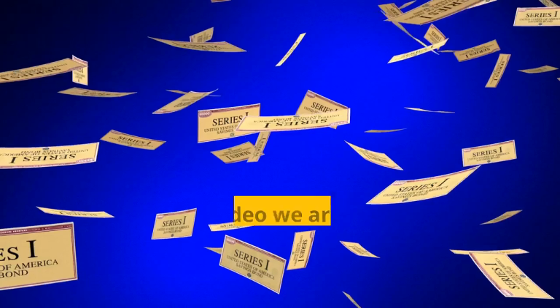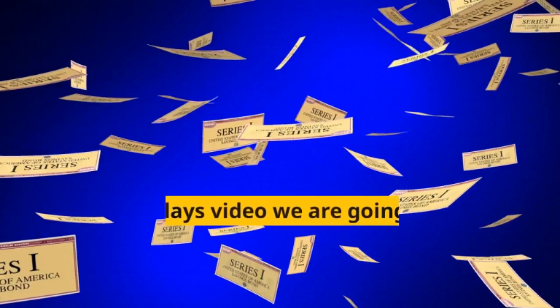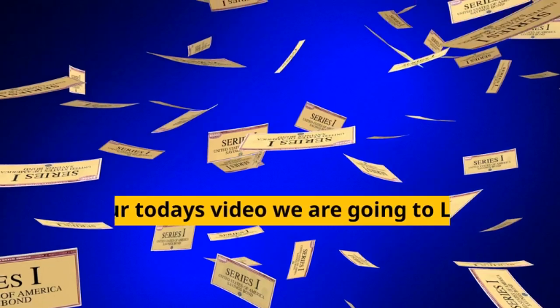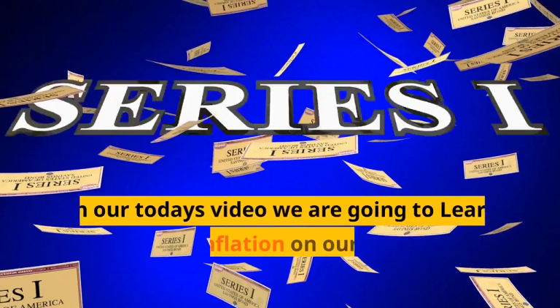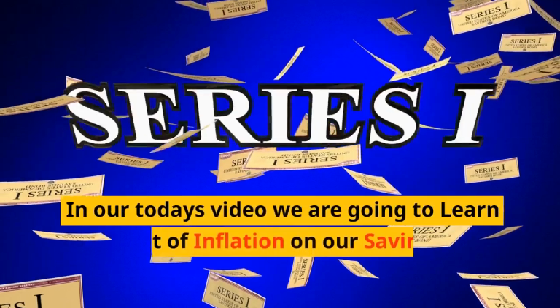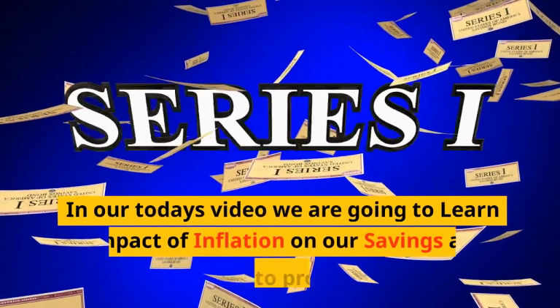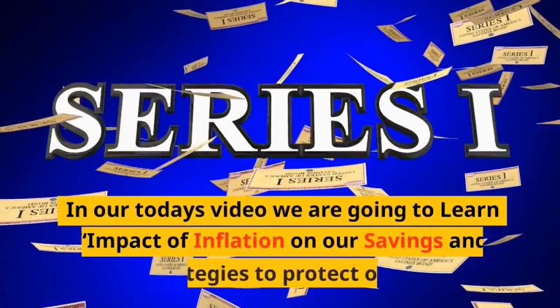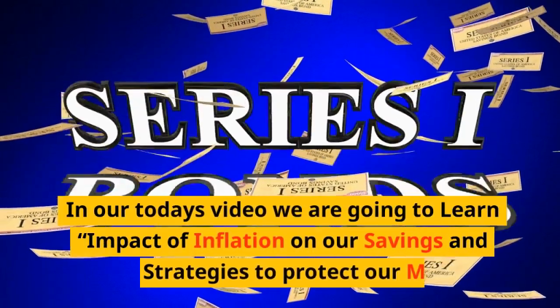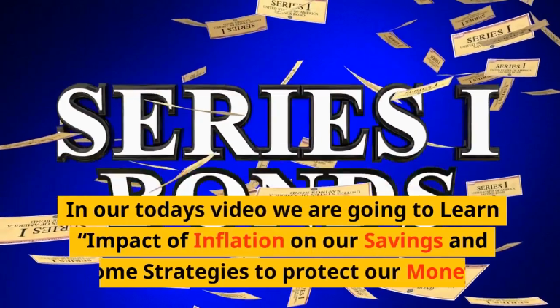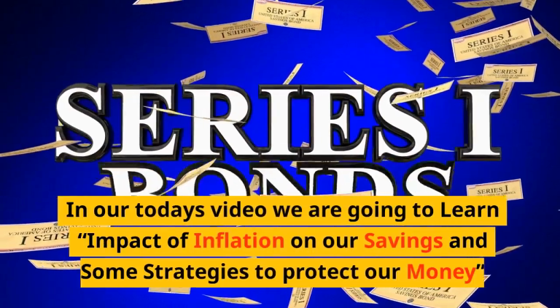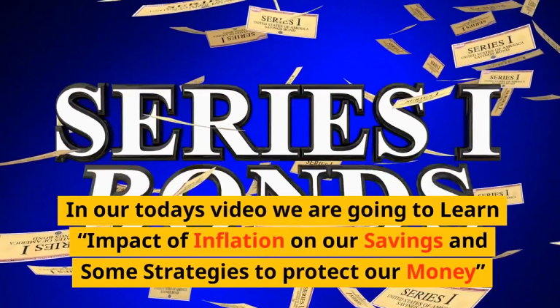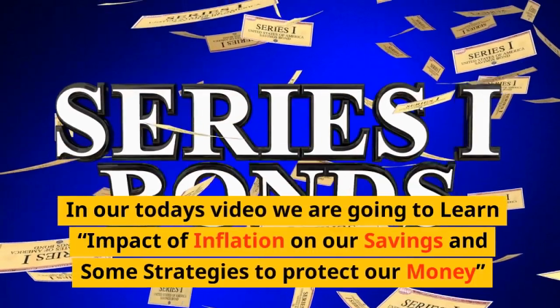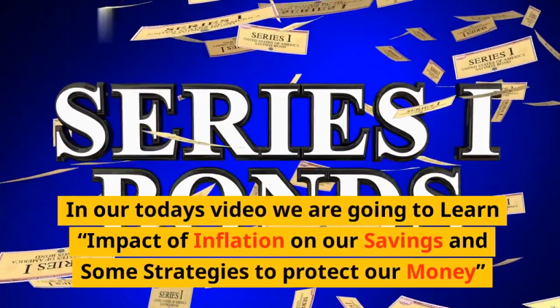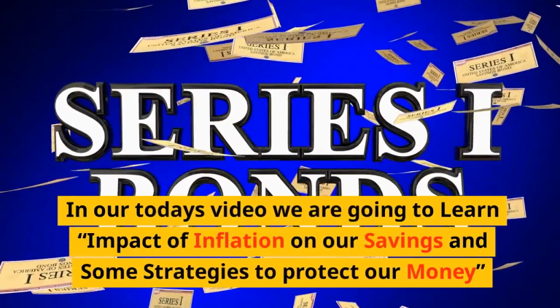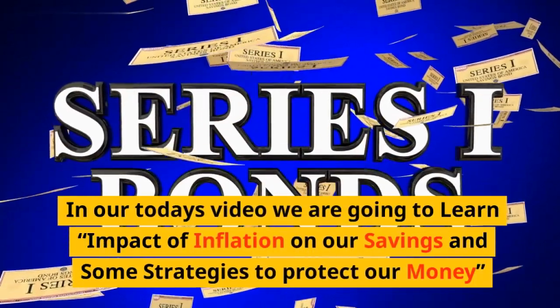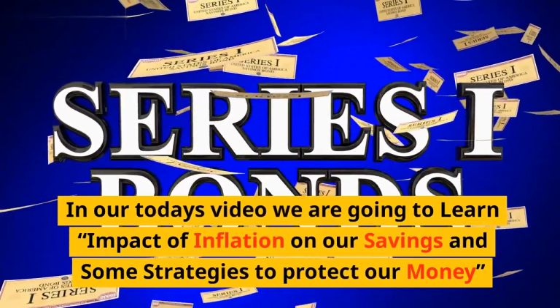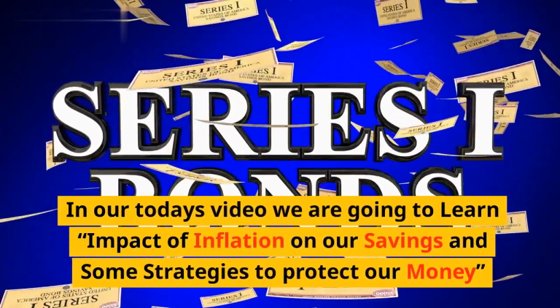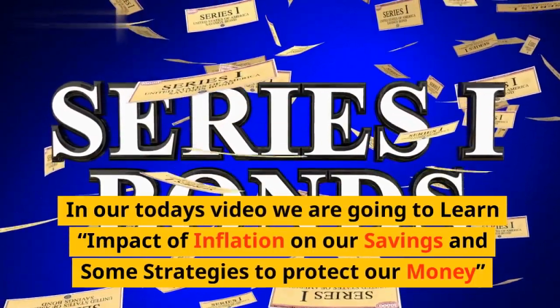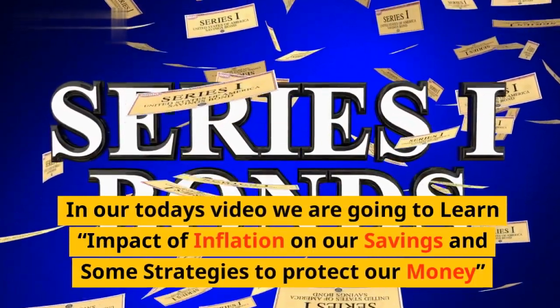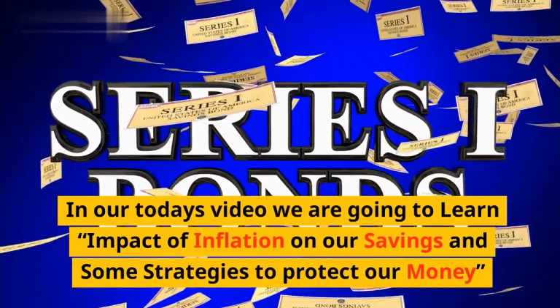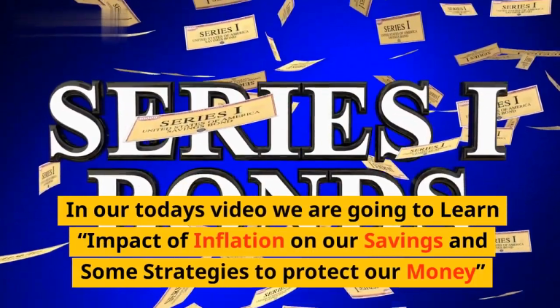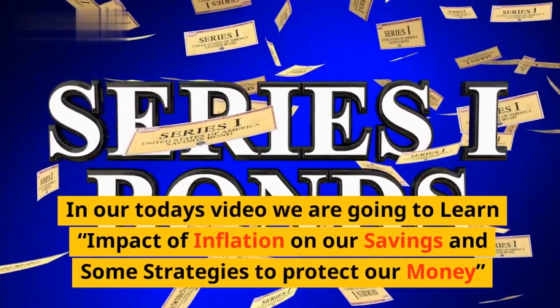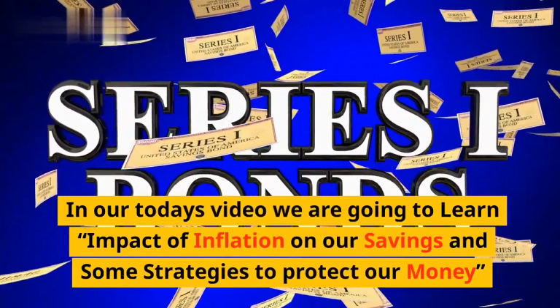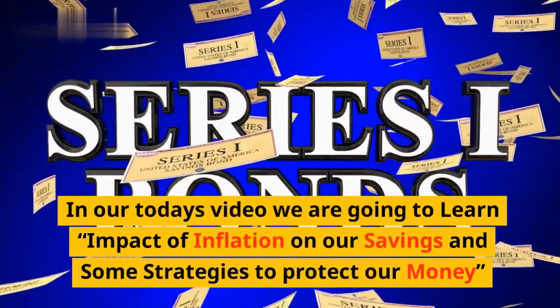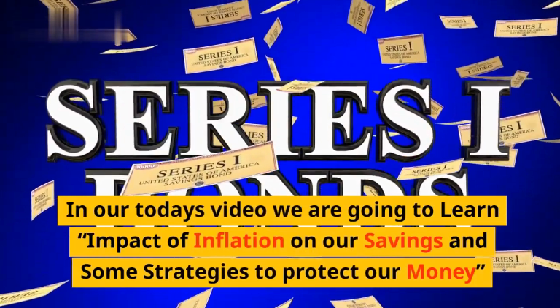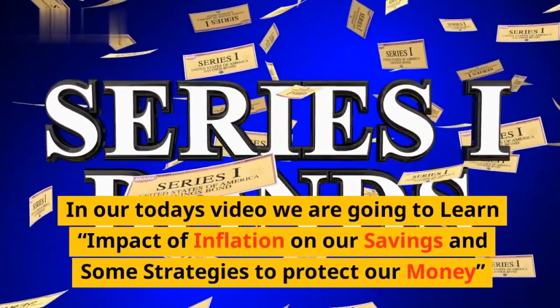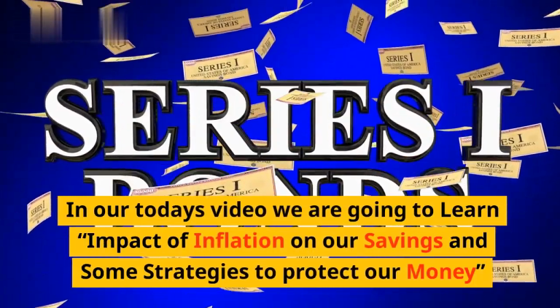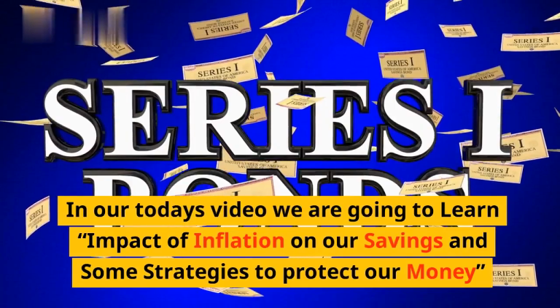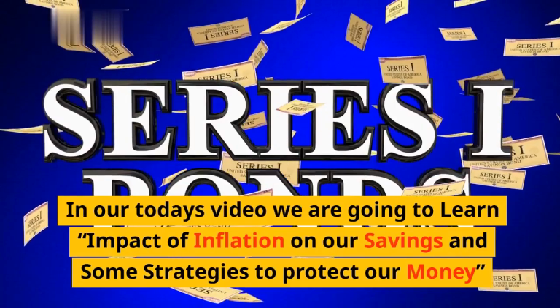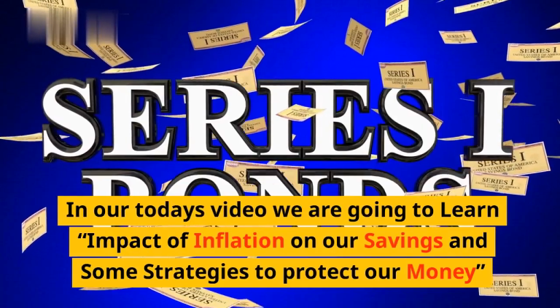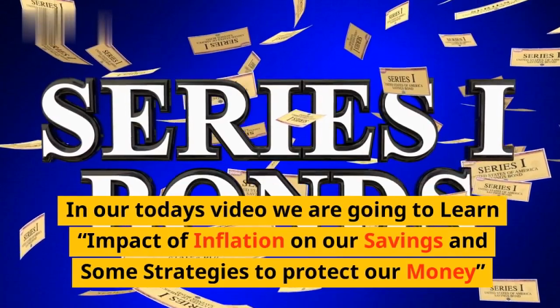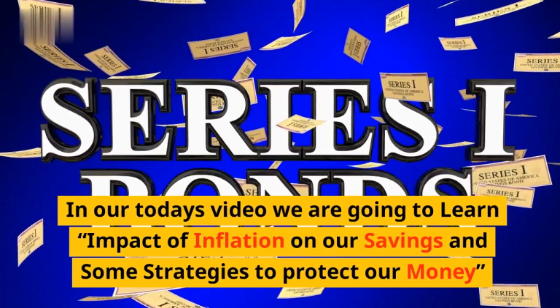In today's video we are going to learn the impact of inflation on our savings and some strategies to protect our money.